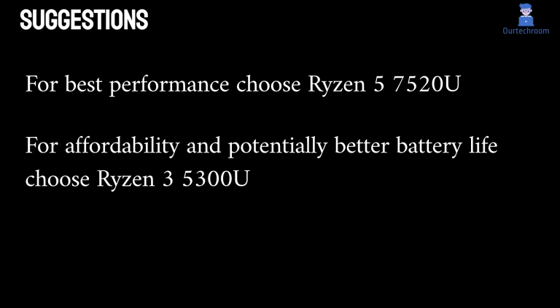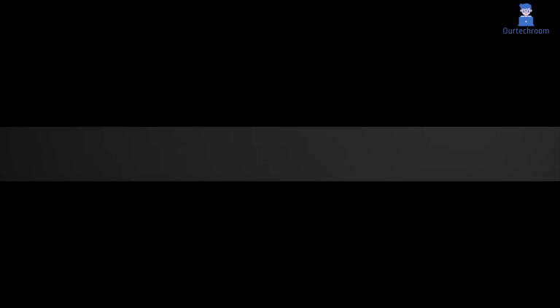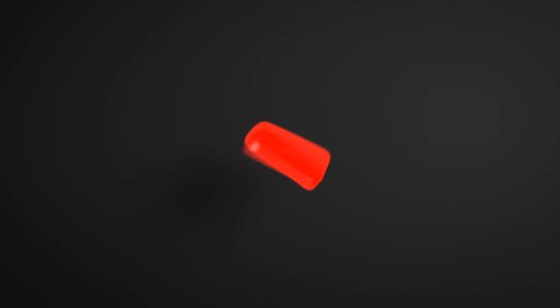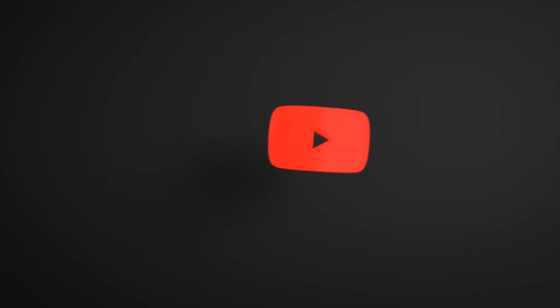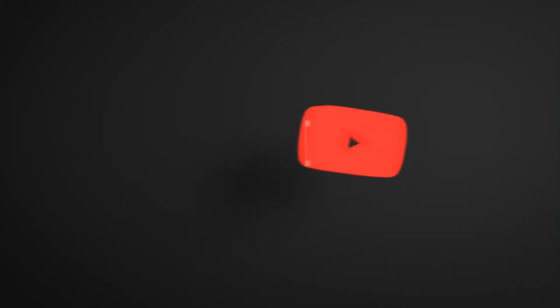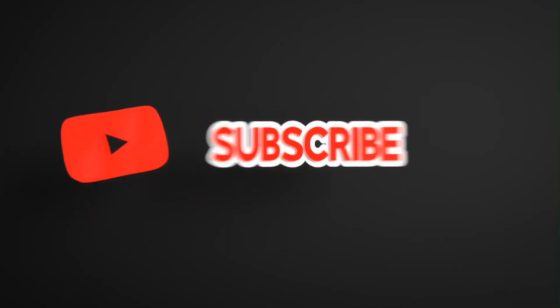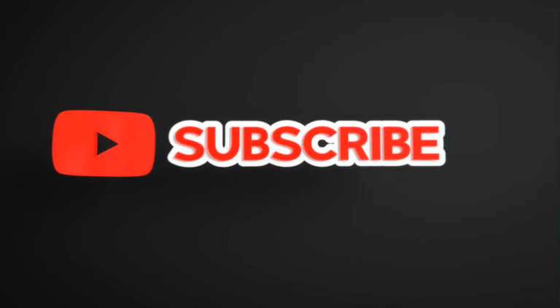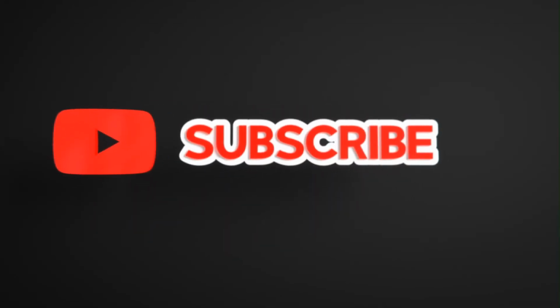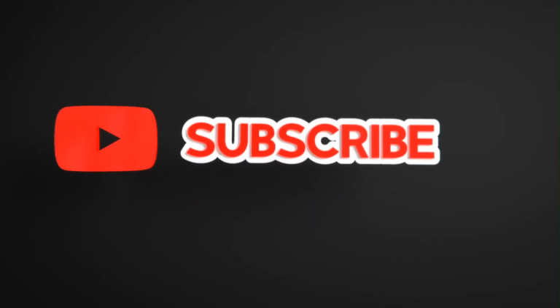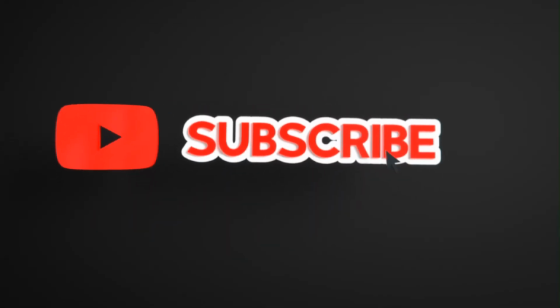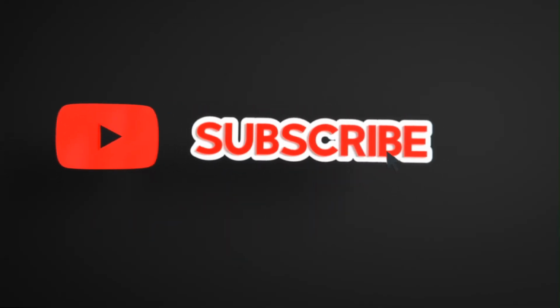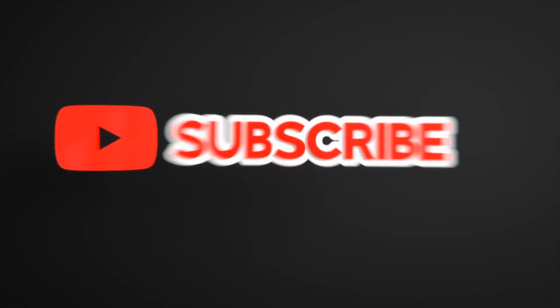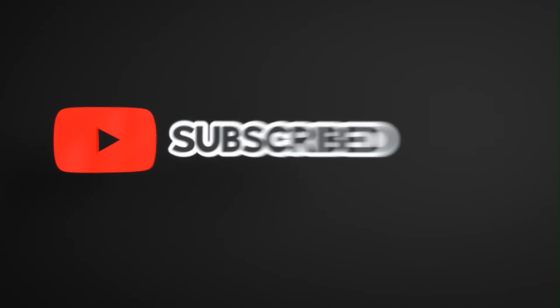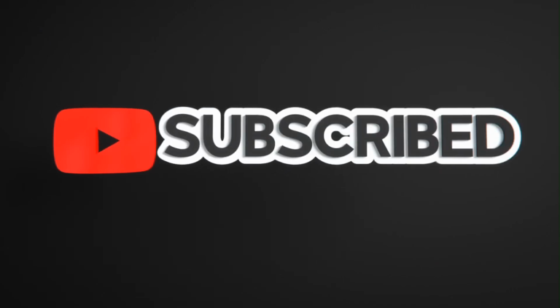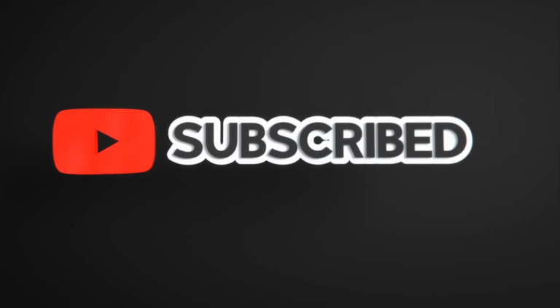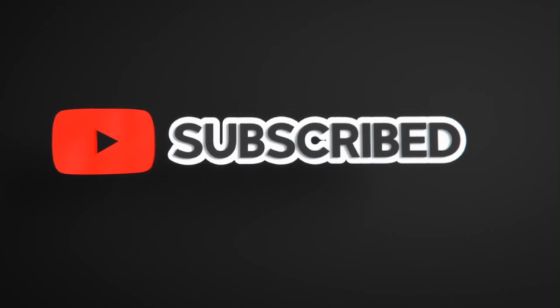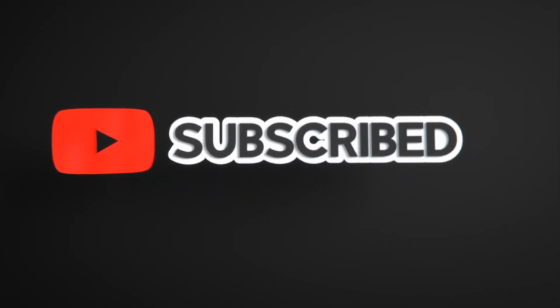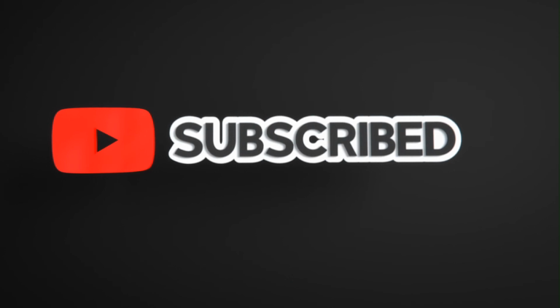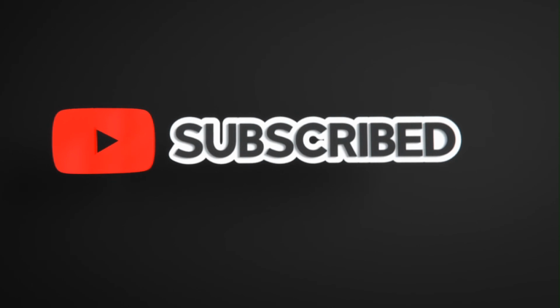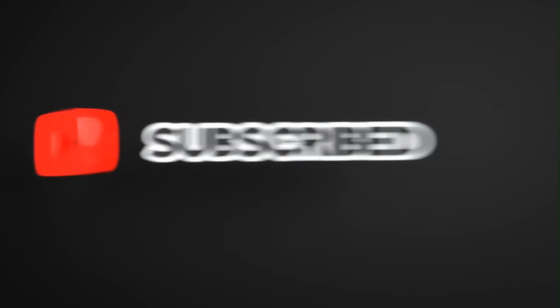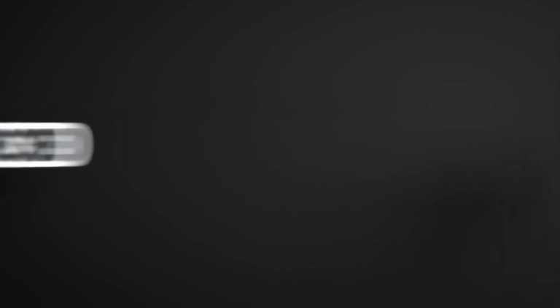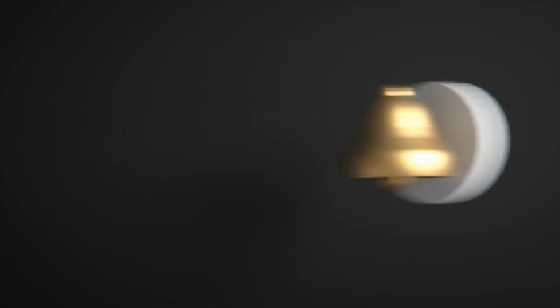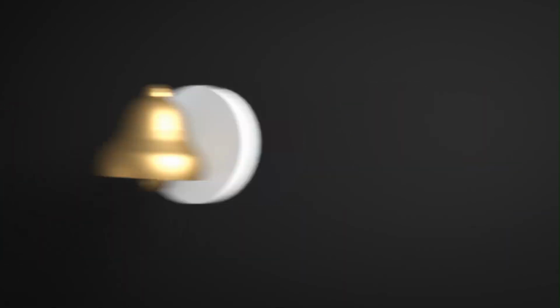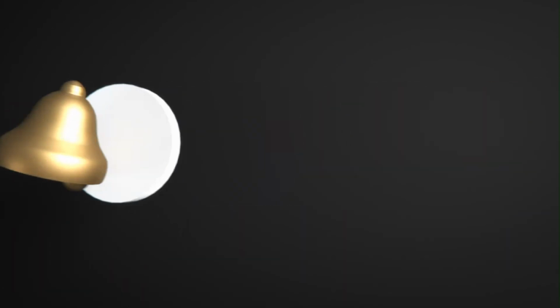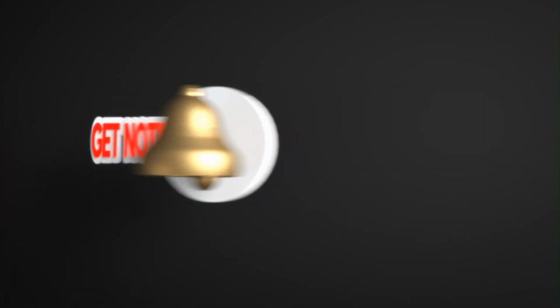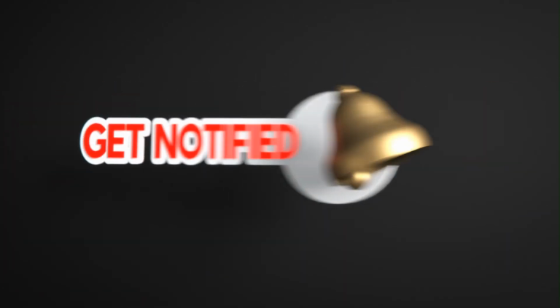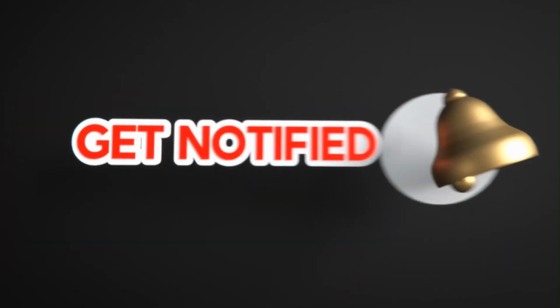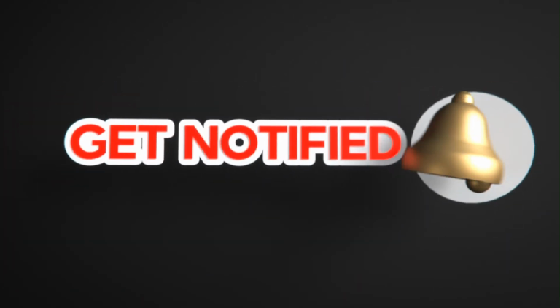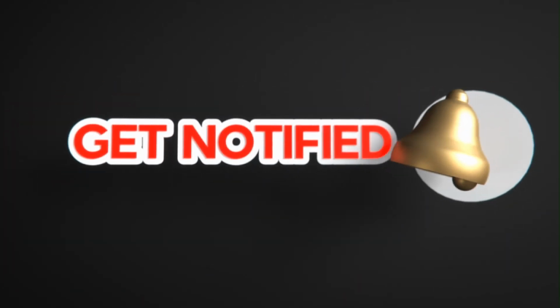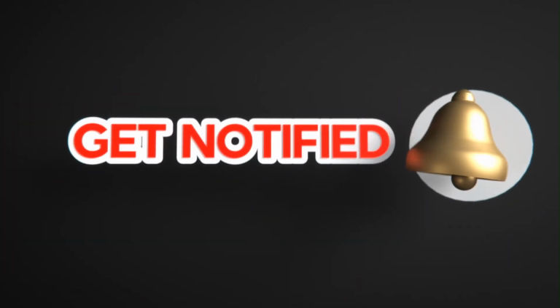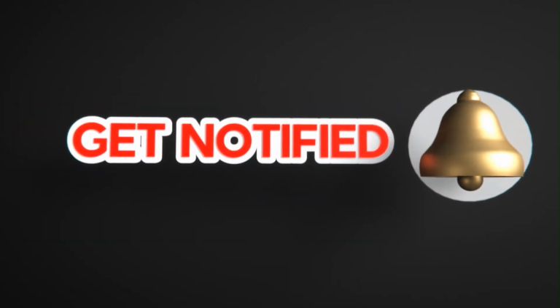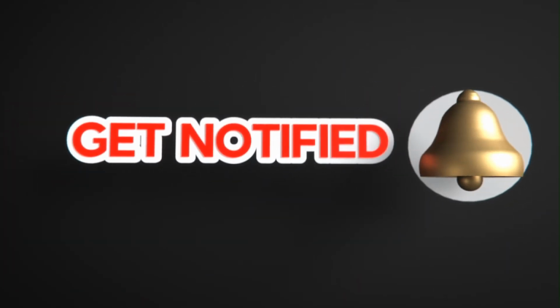This much for today. If you like this video, please like, share, and subscribe to the channel. Also click on the bell icon to never miss any update.